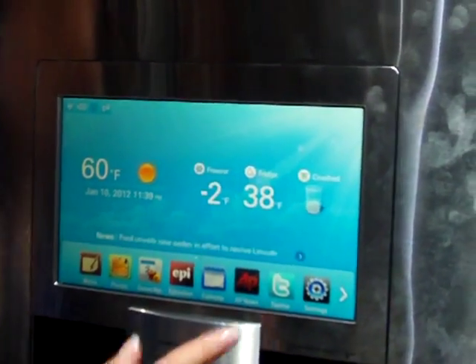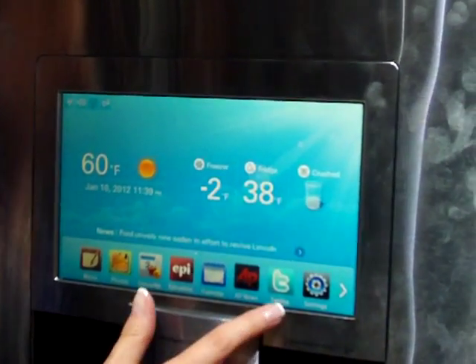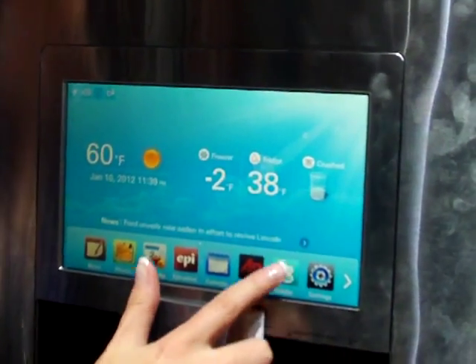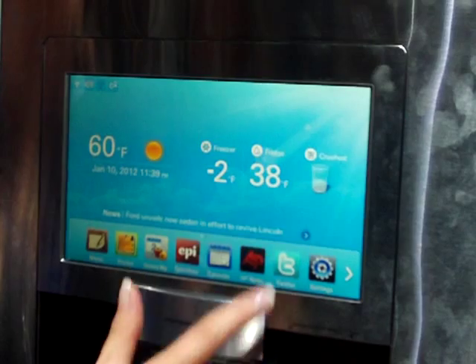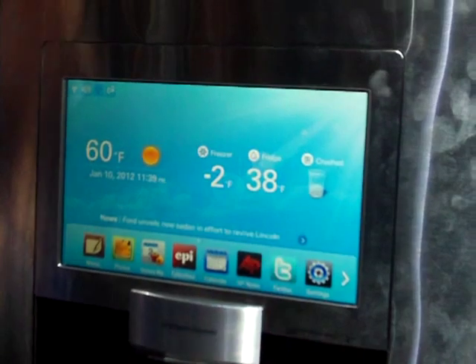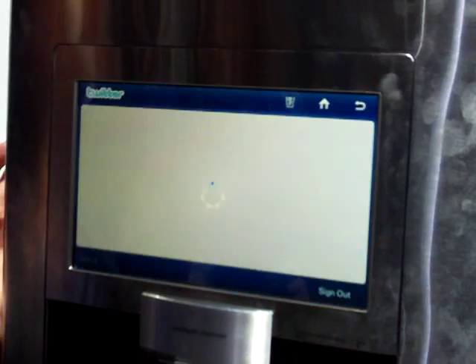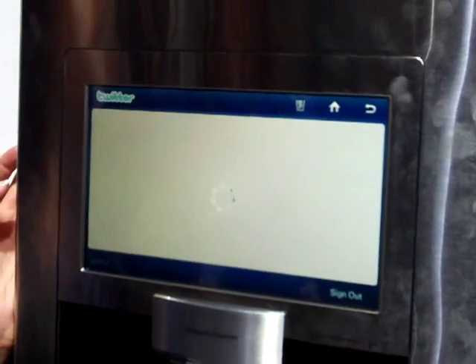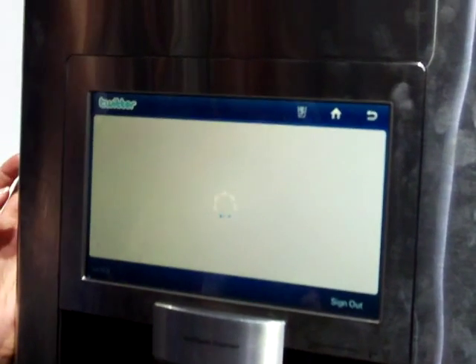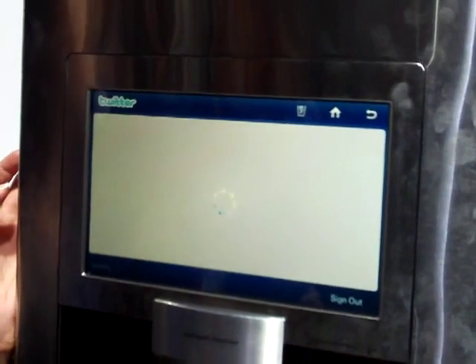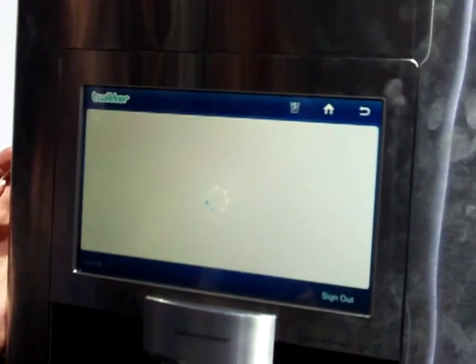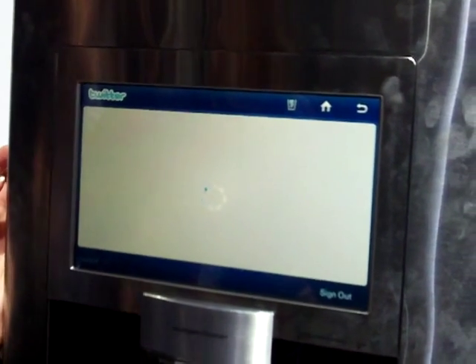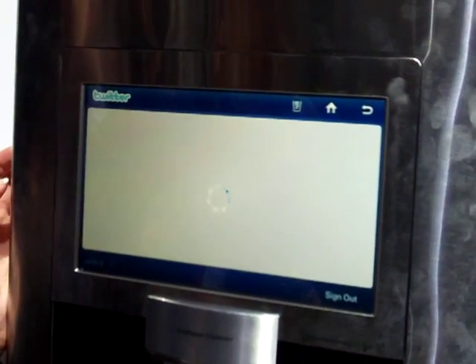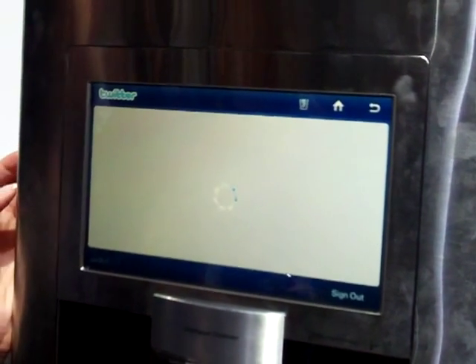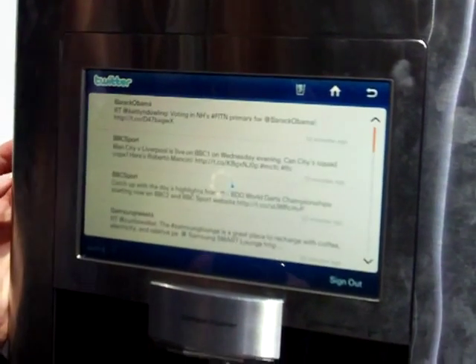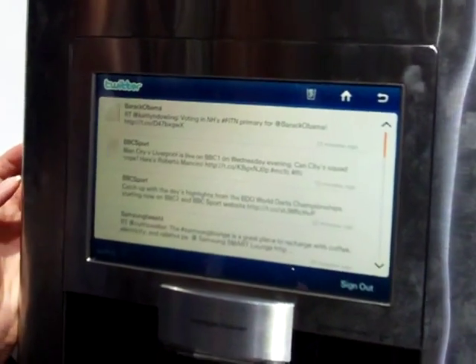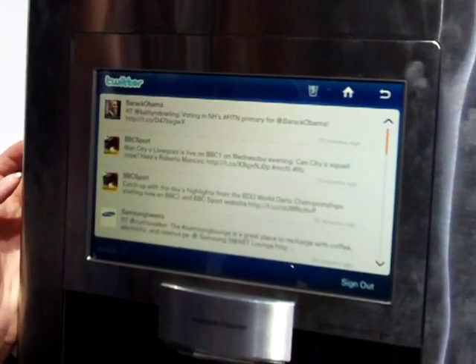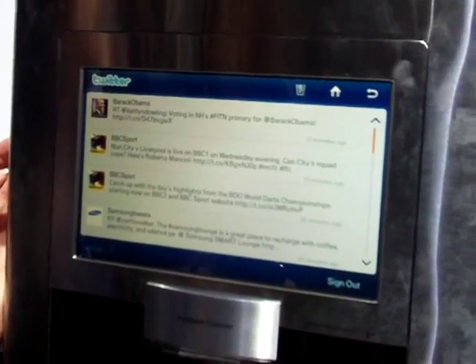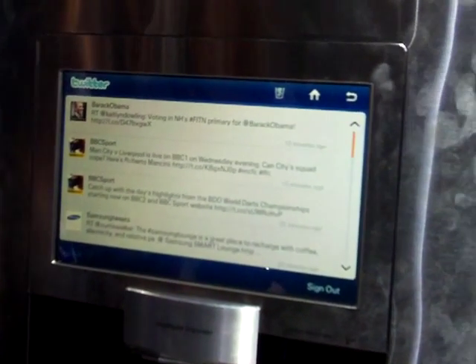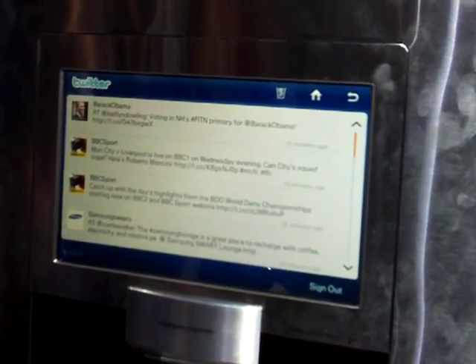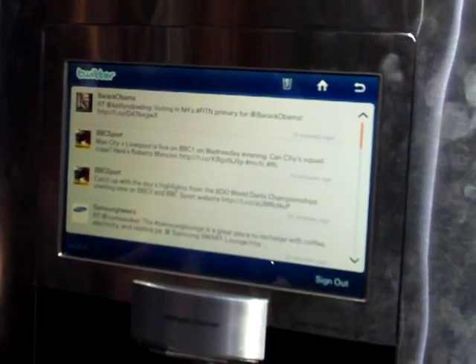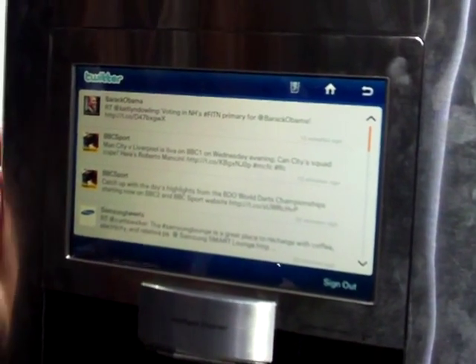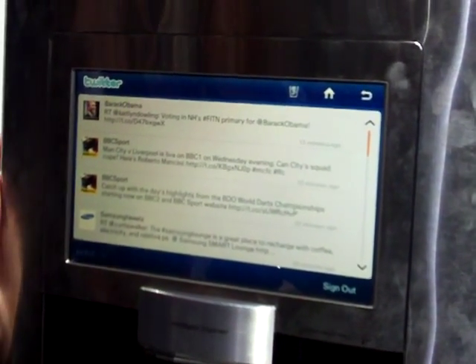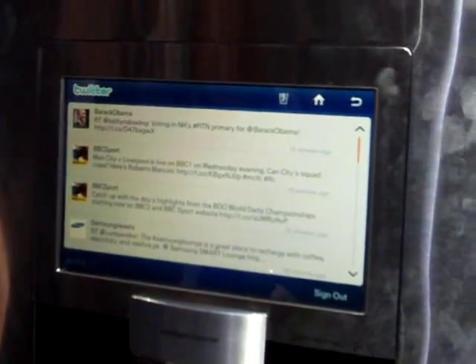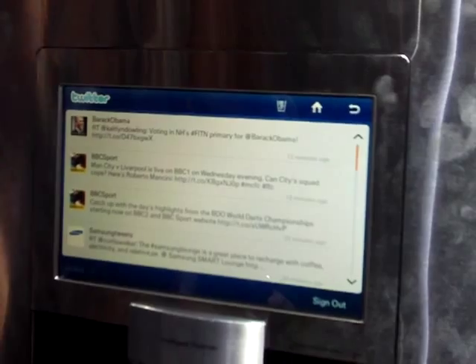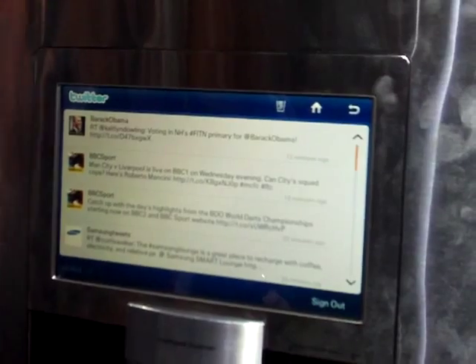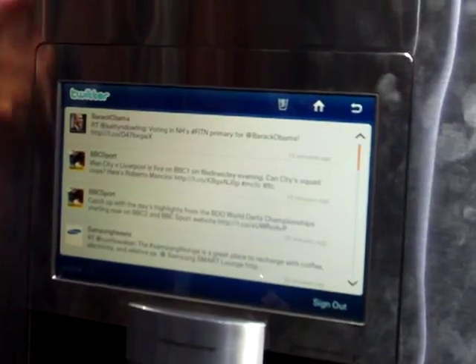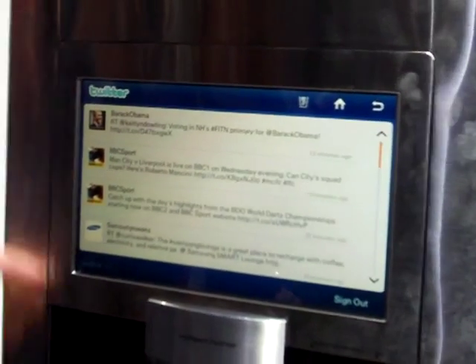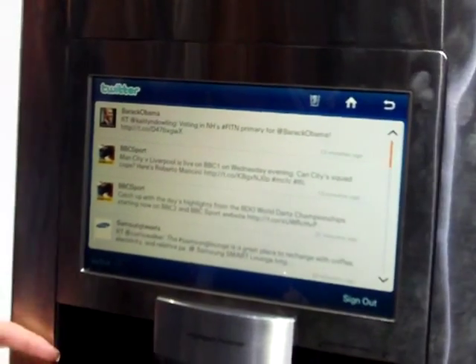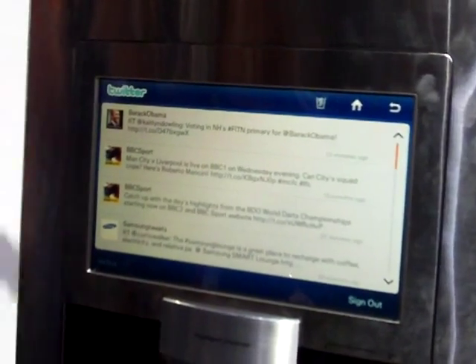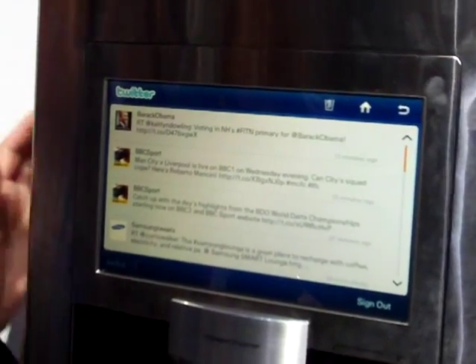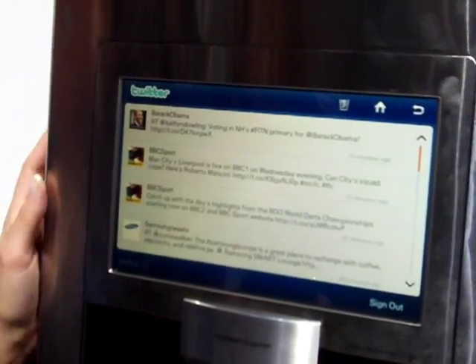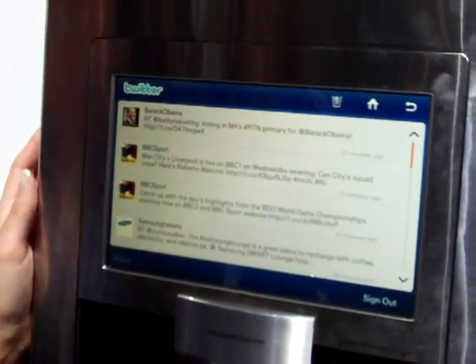Twitter — I can actually view different tweets, so I can follow my favorite companies, my favorite author, my favorite chef, and I can read those different tweets.